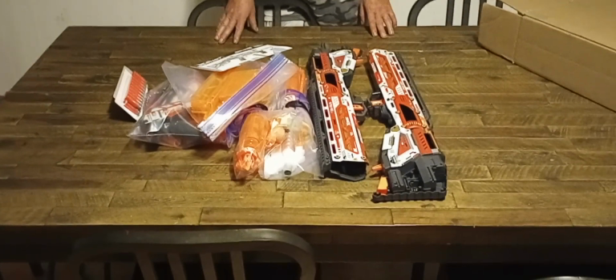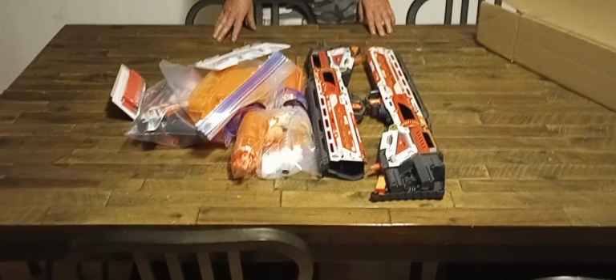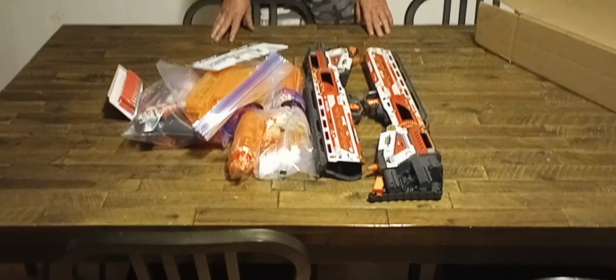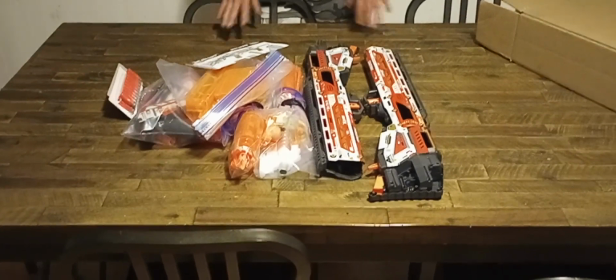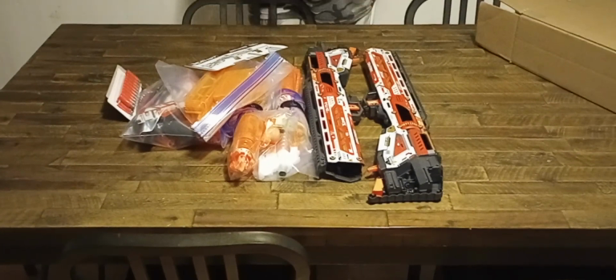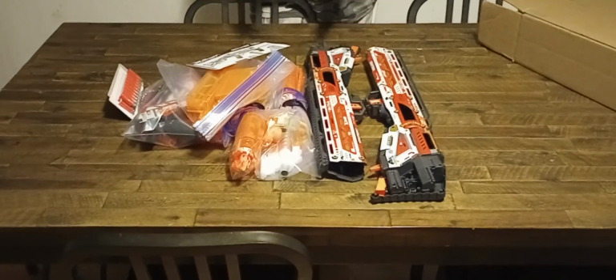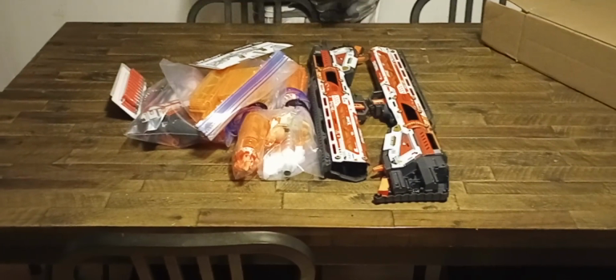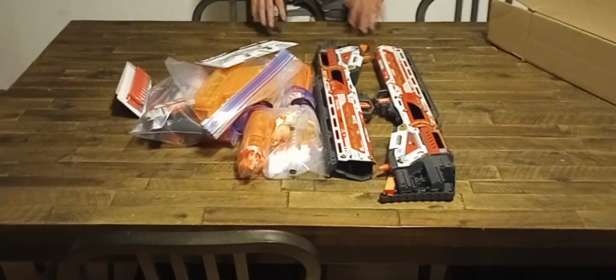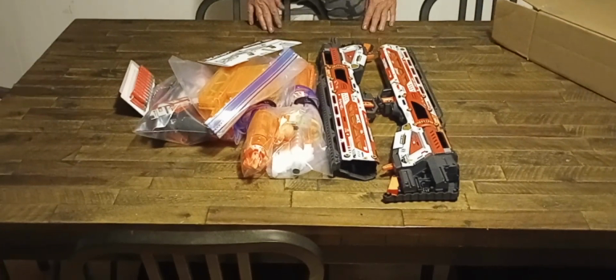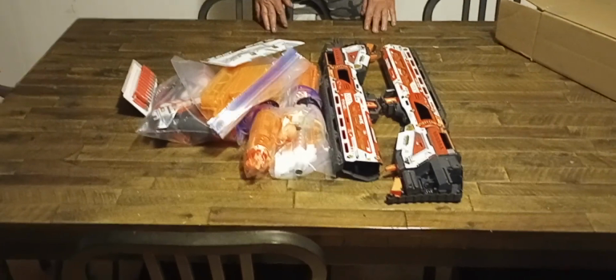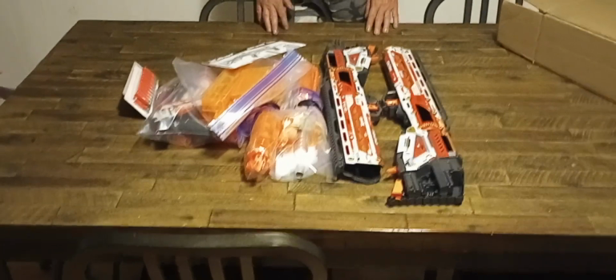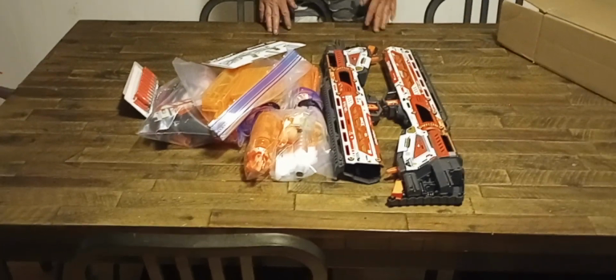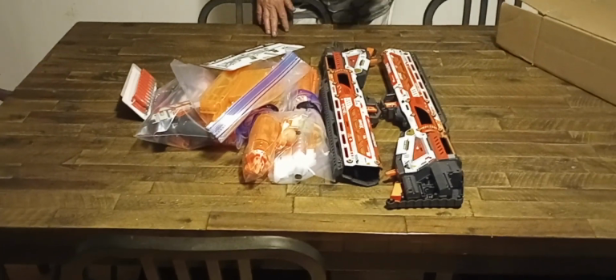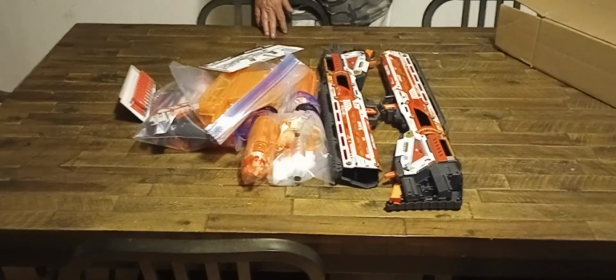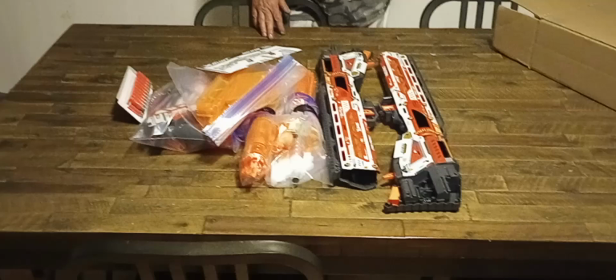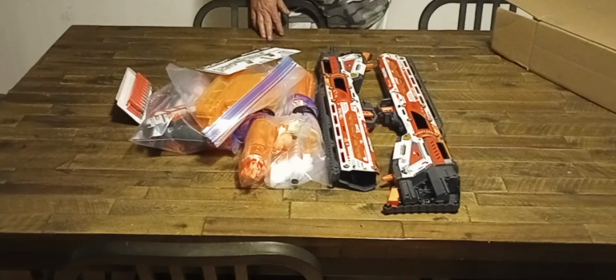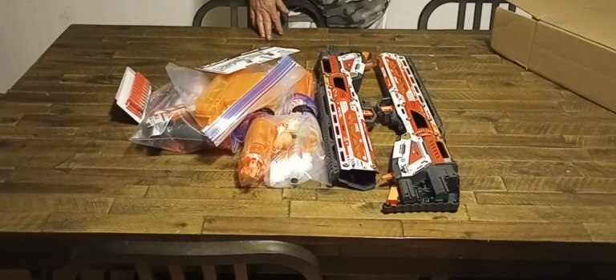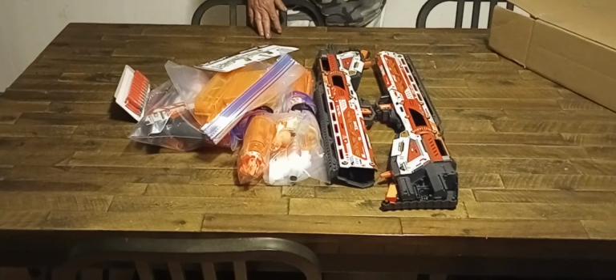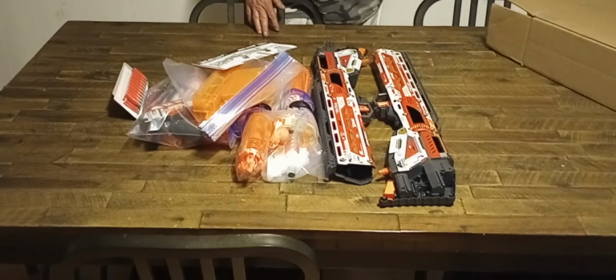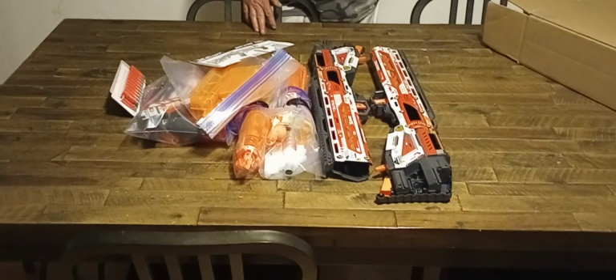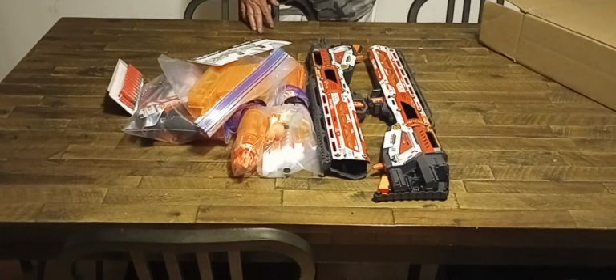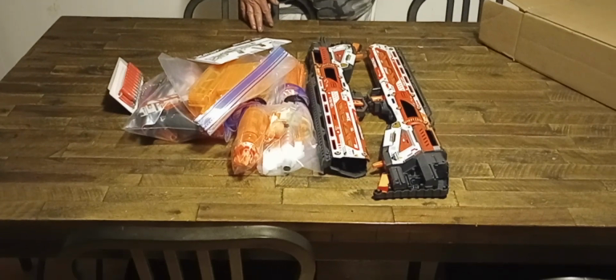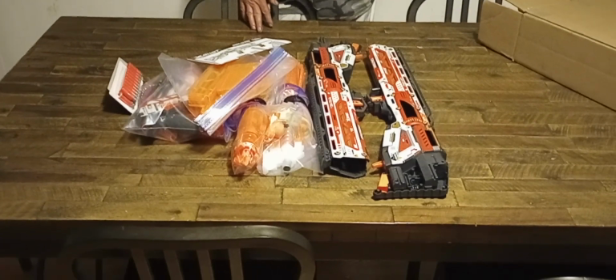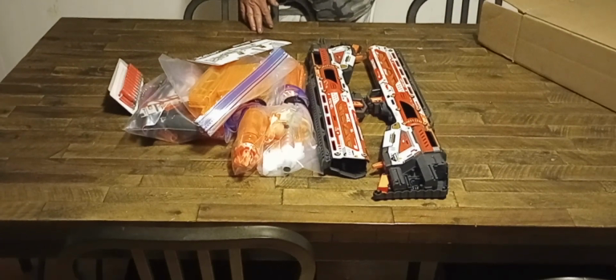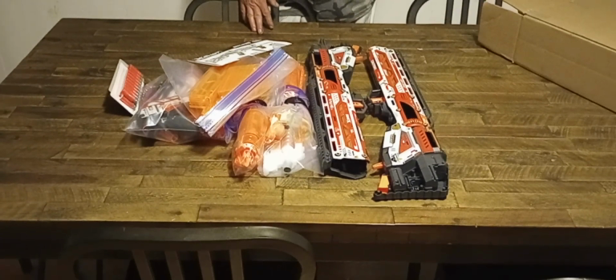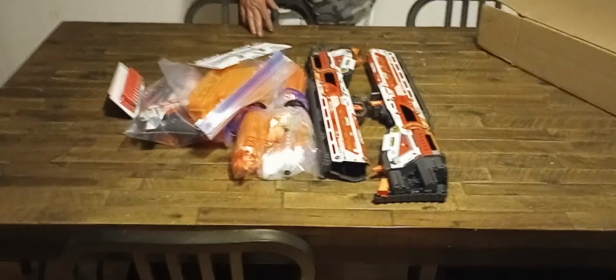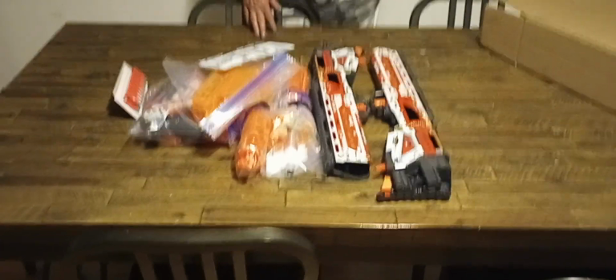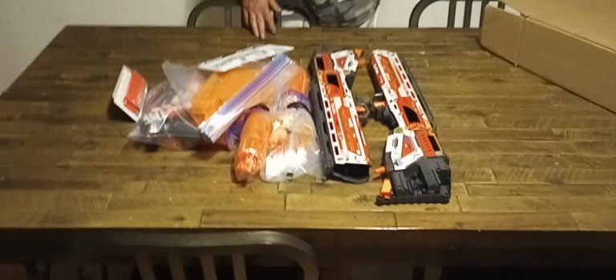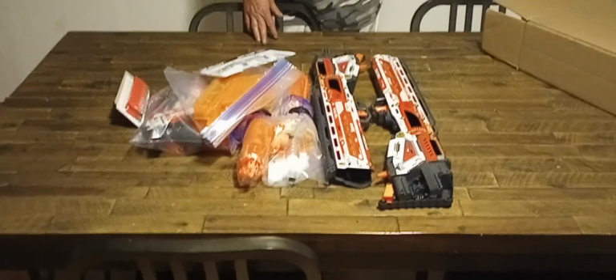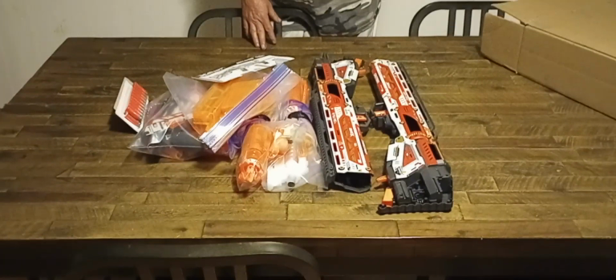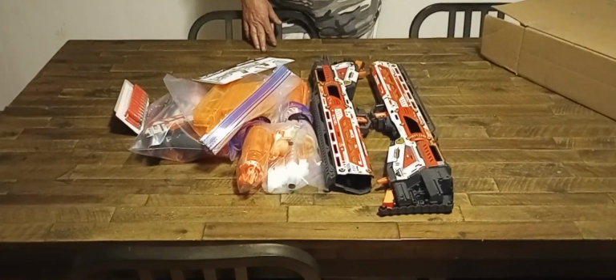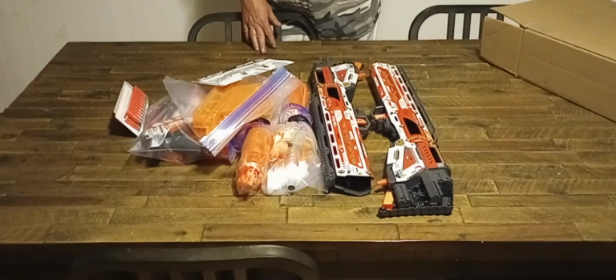These blasters just came in. I figured I would show you guys how to pack stuff if you're shipping internationally.